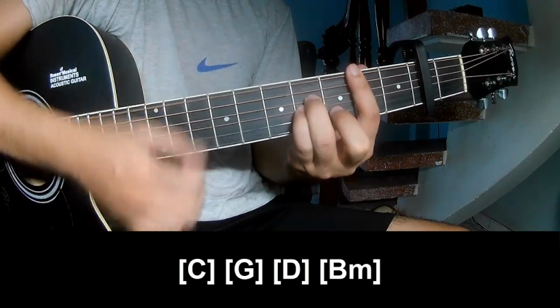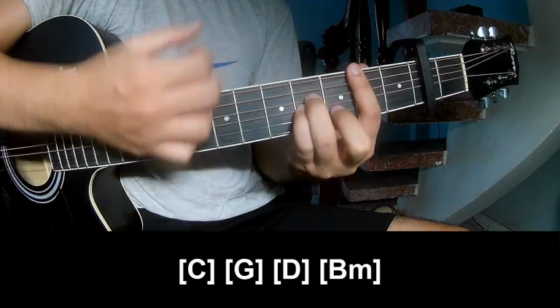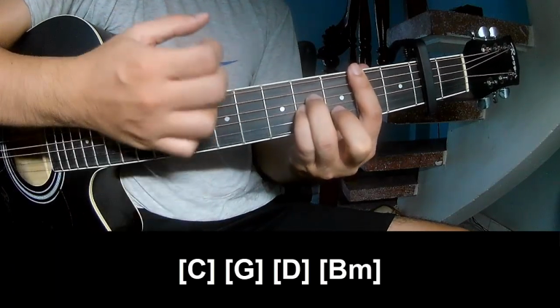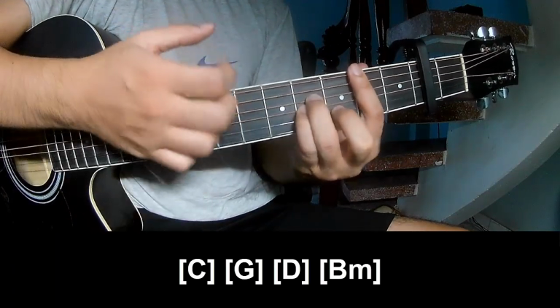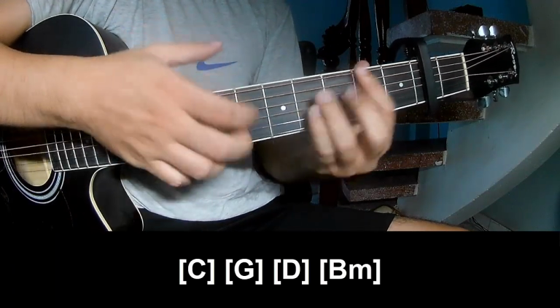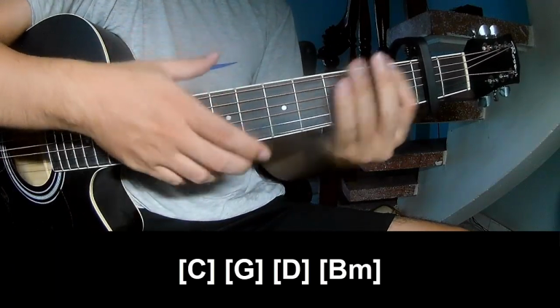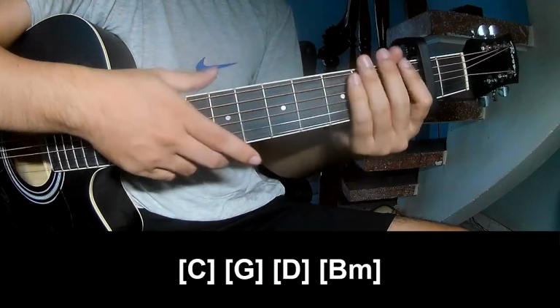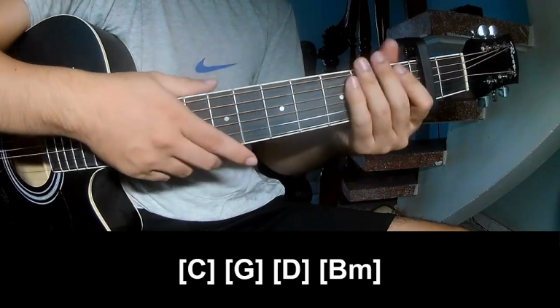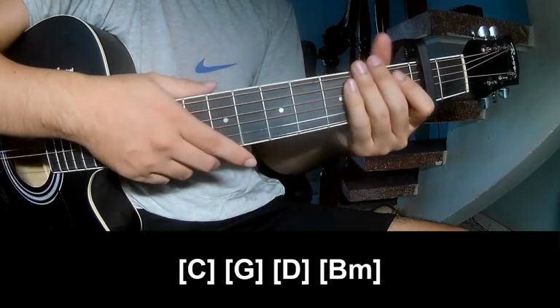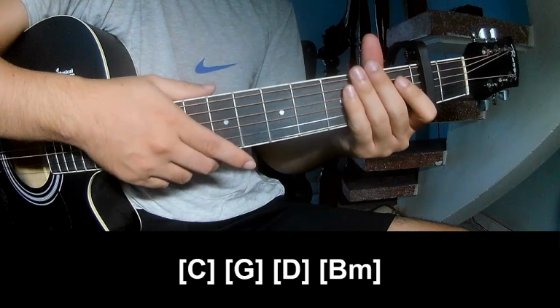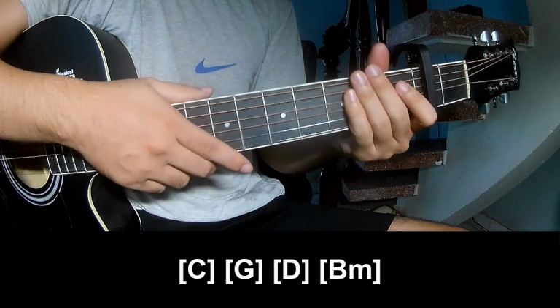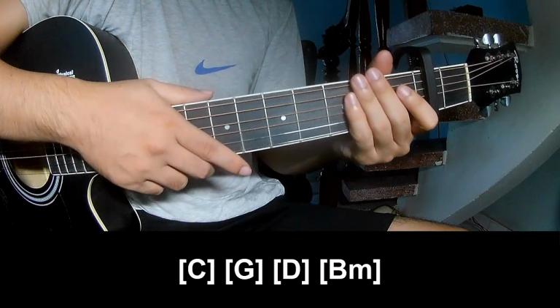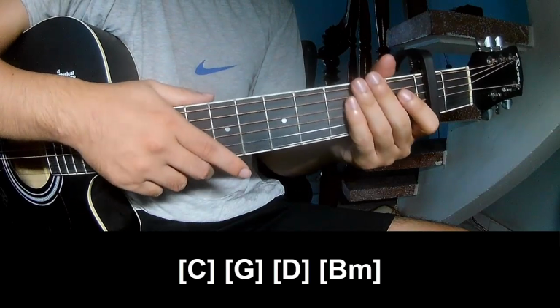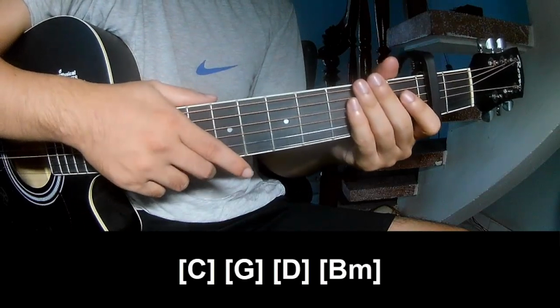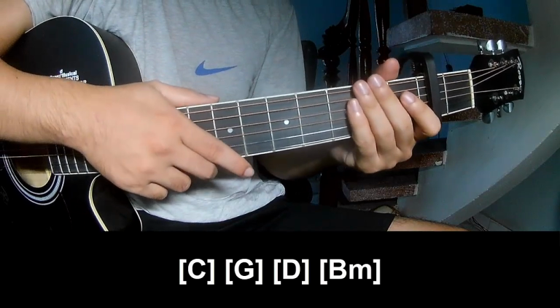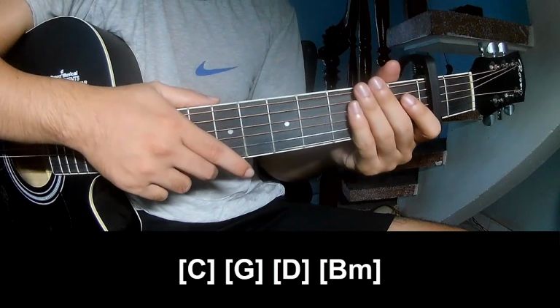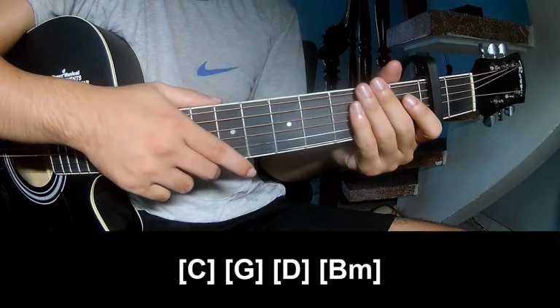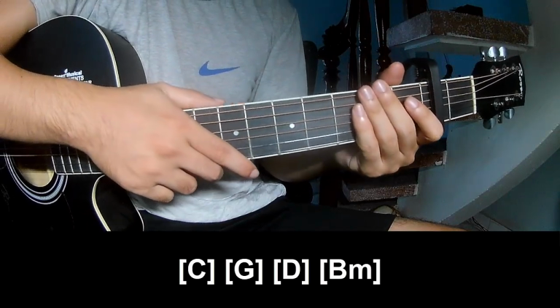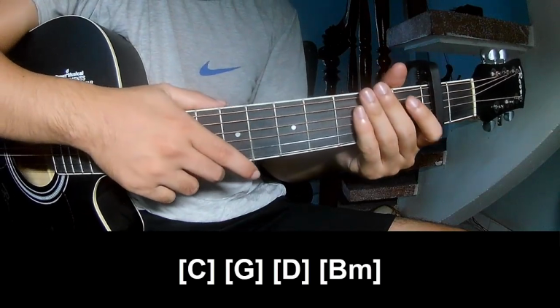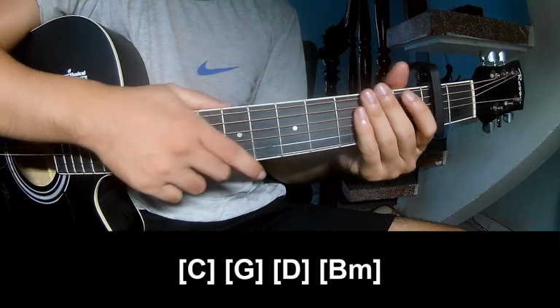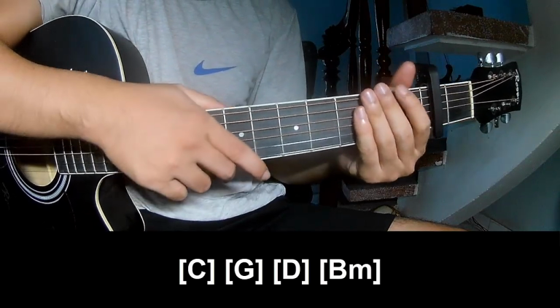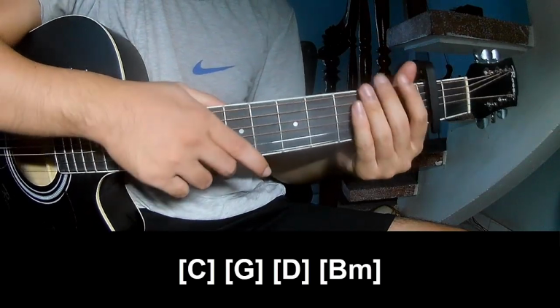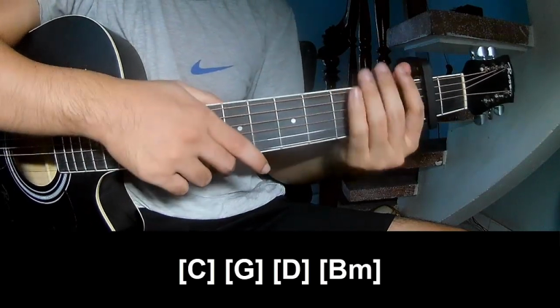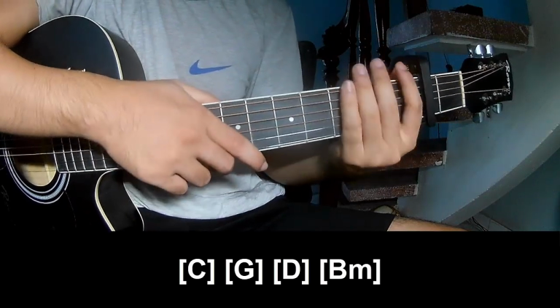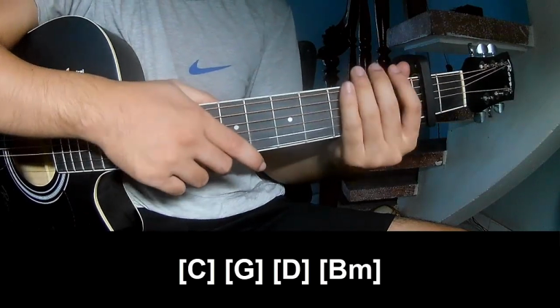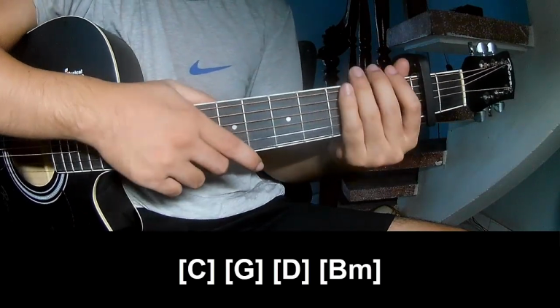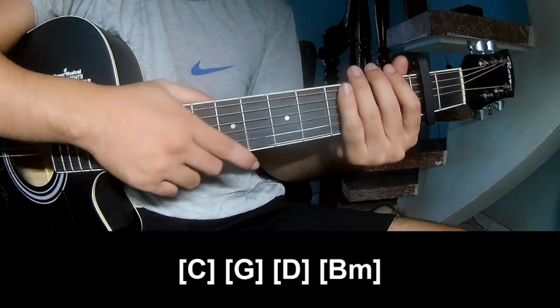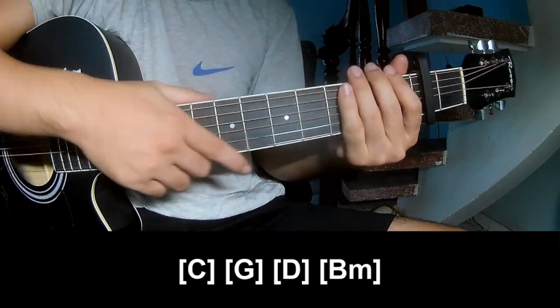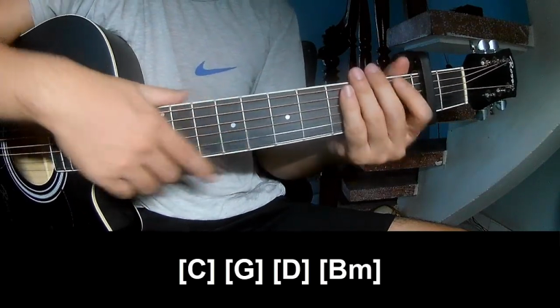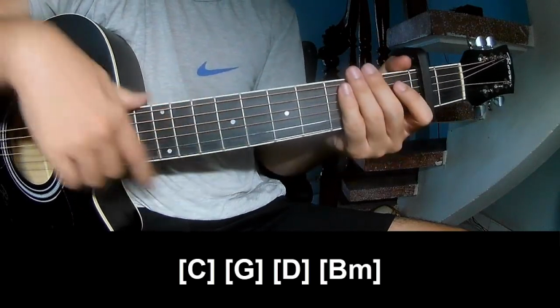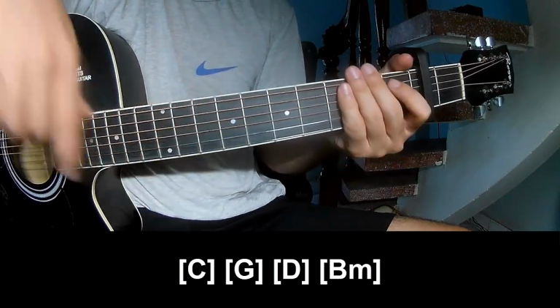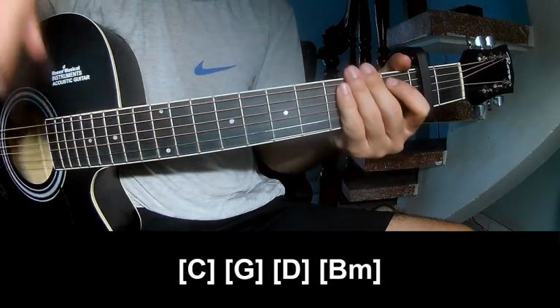And this is strumming the same way for the verse. Thank you for watching and see you again. Bye bye!